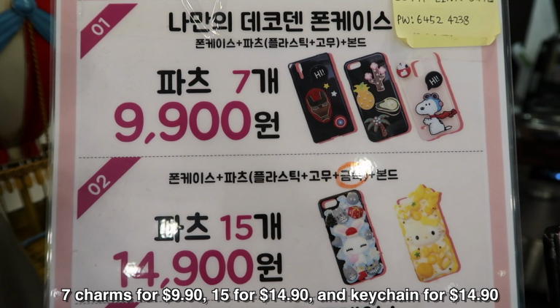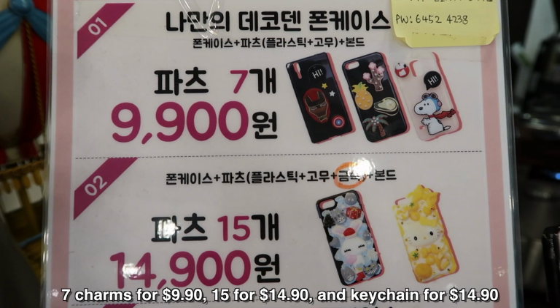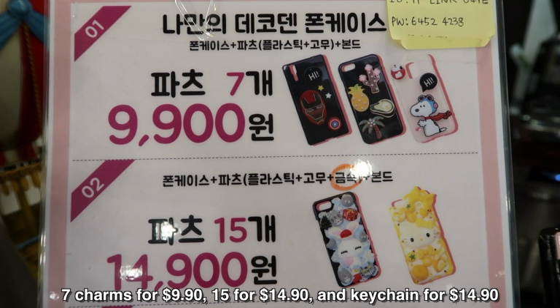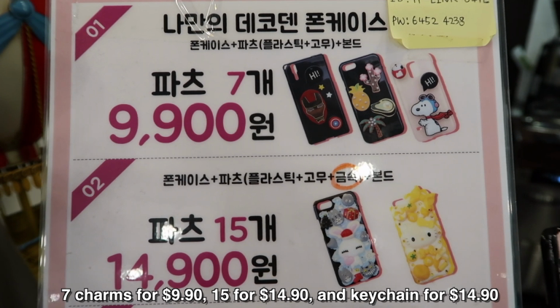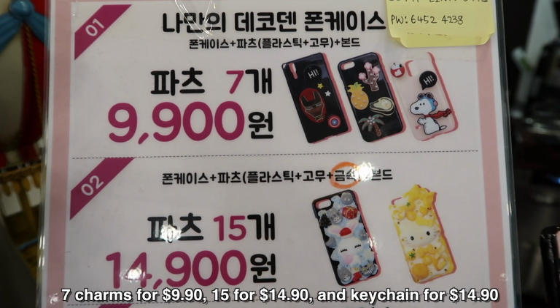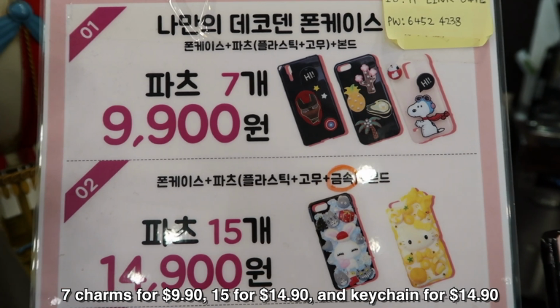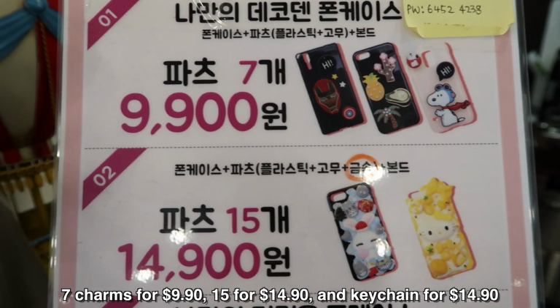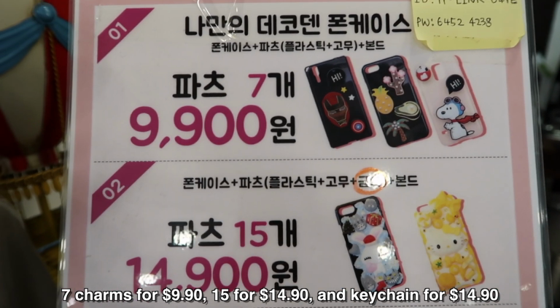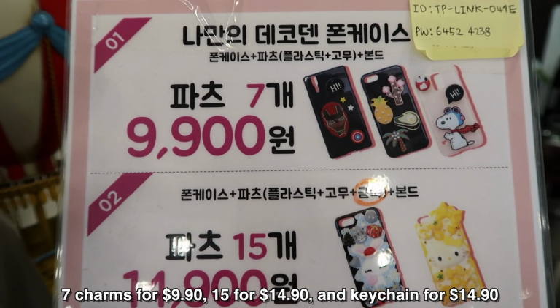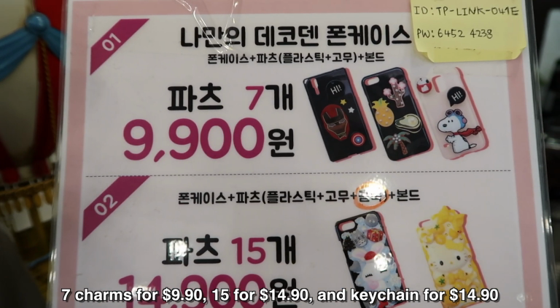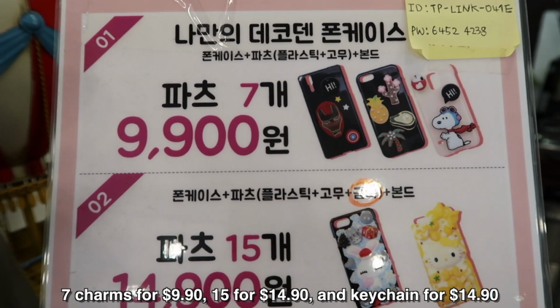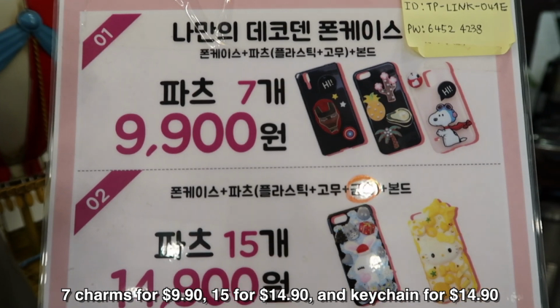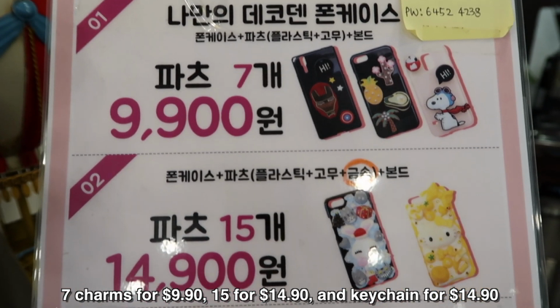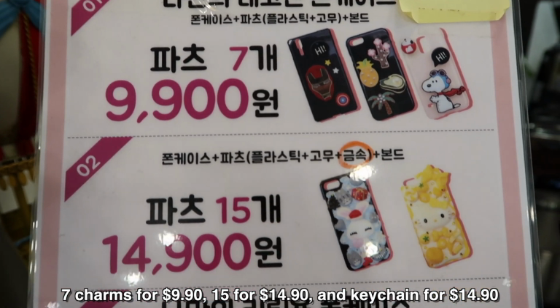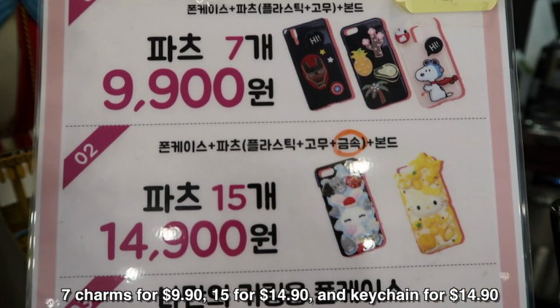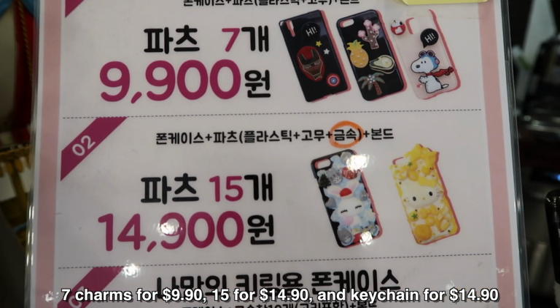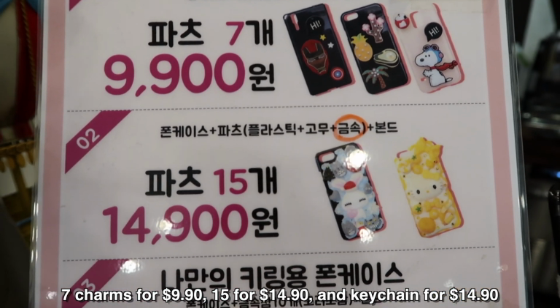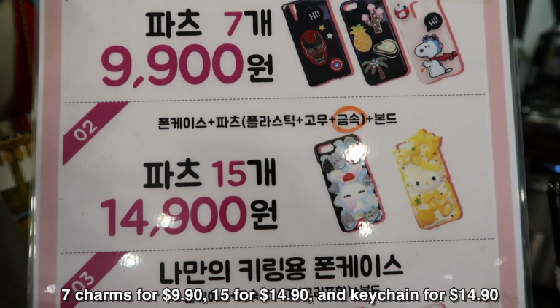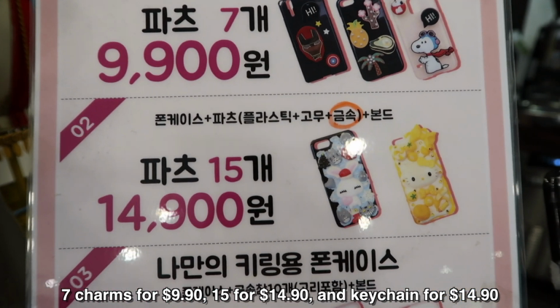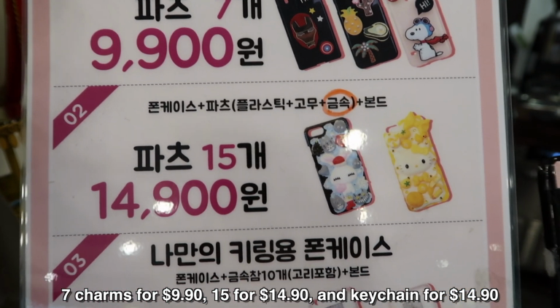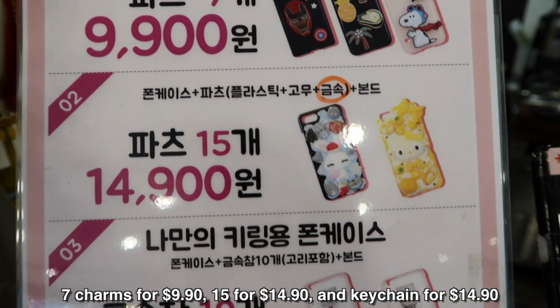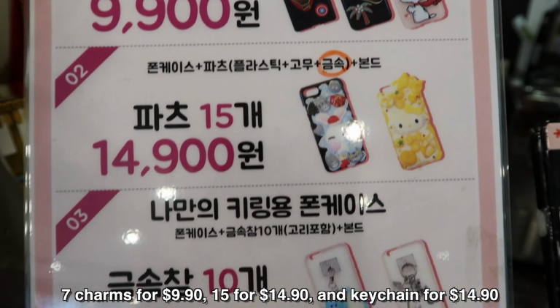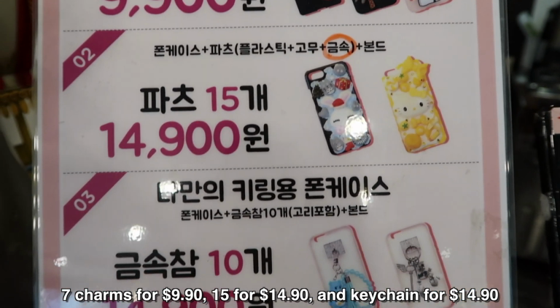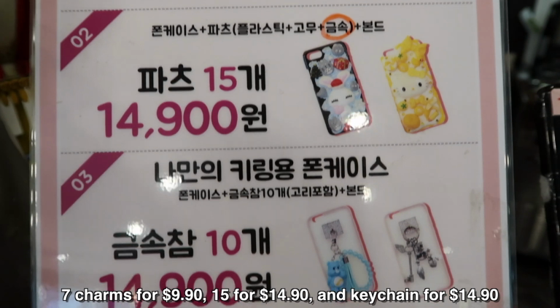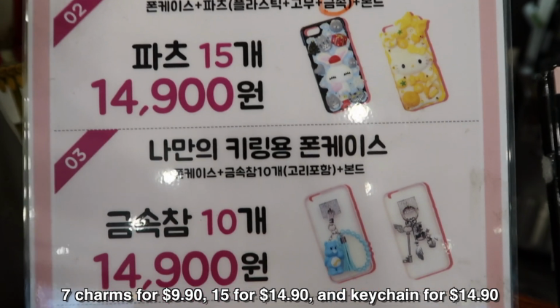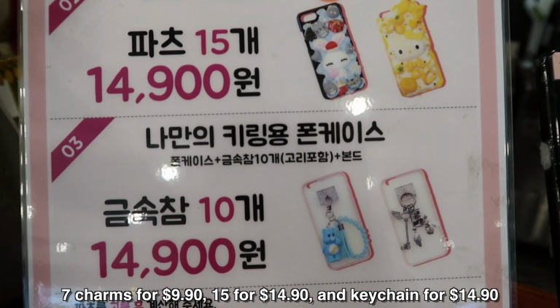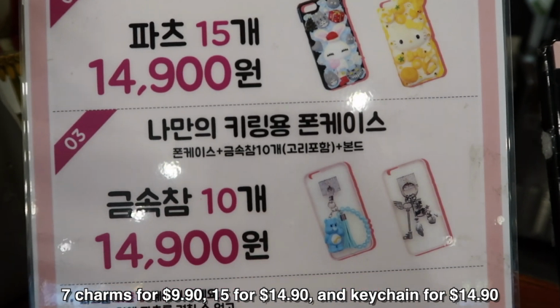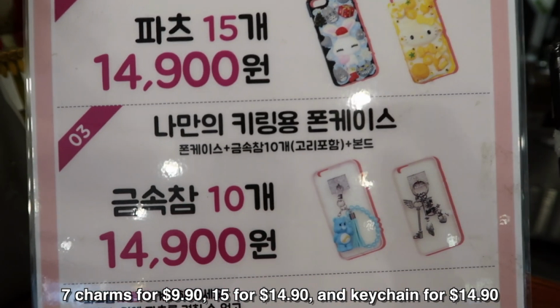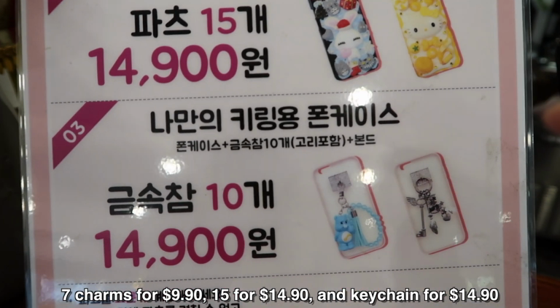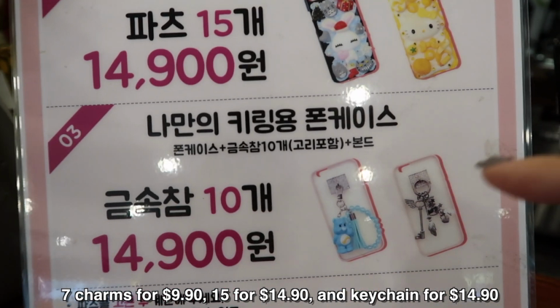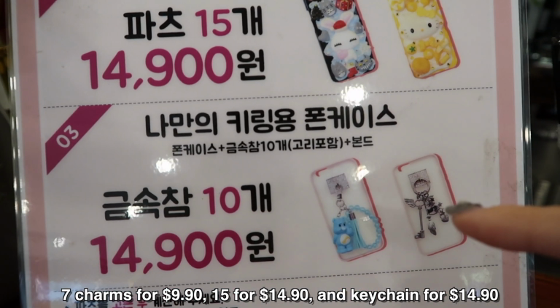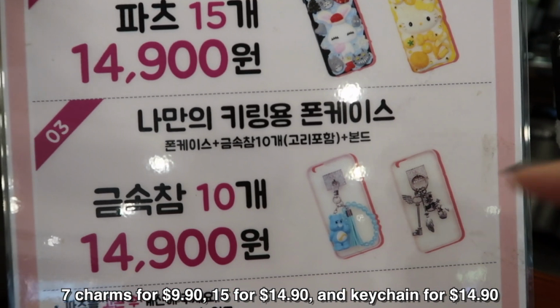So it's $7 for $9.90, $15 for $14.90, and then for this you could have like a keychain.